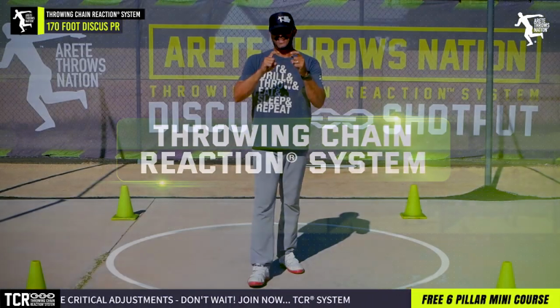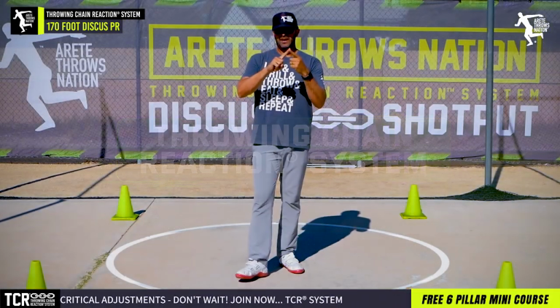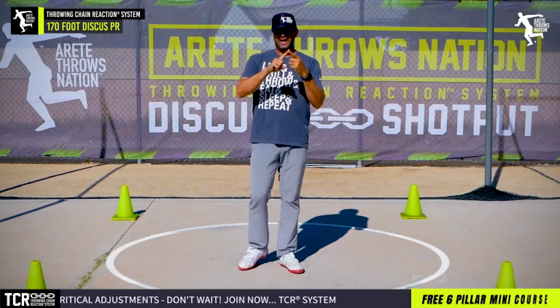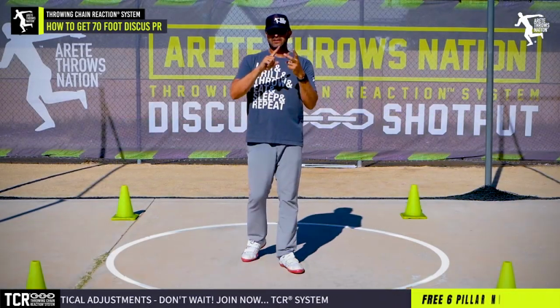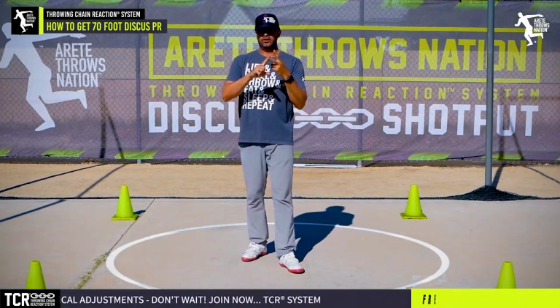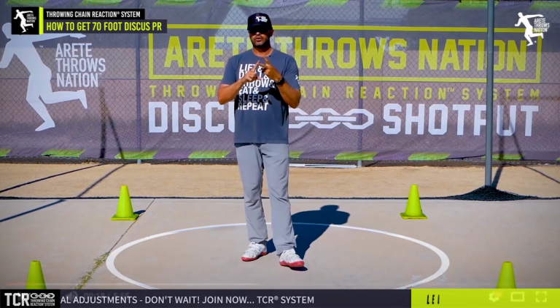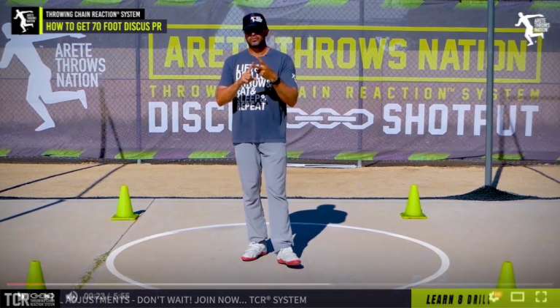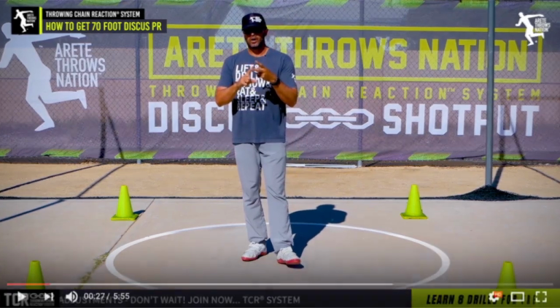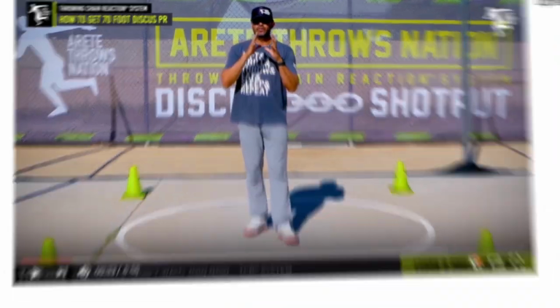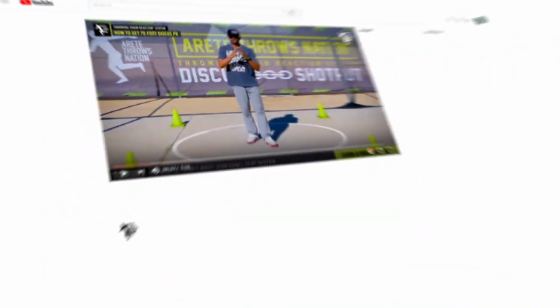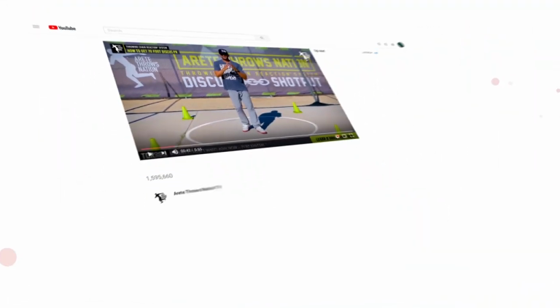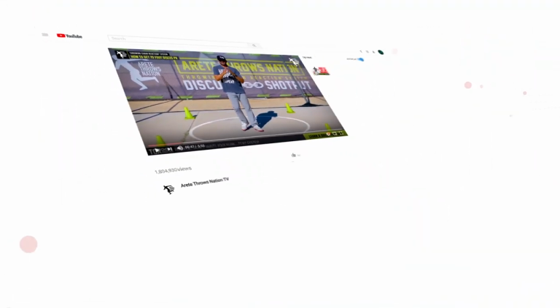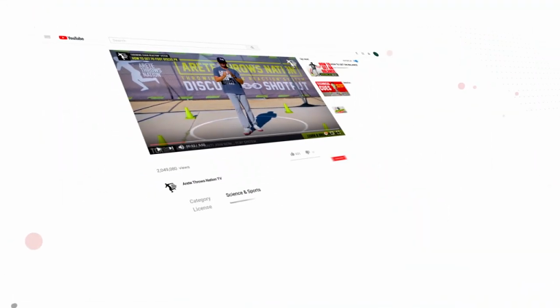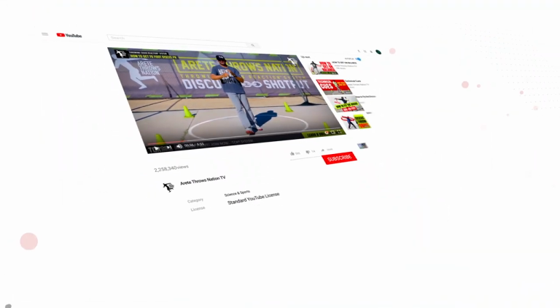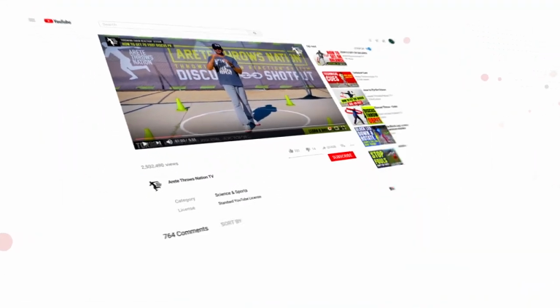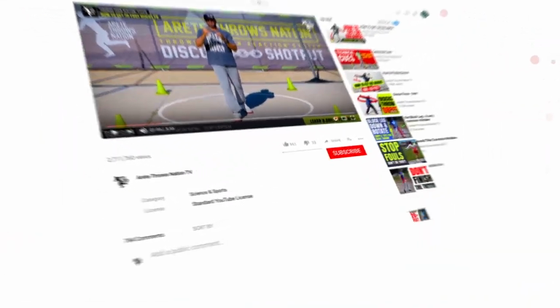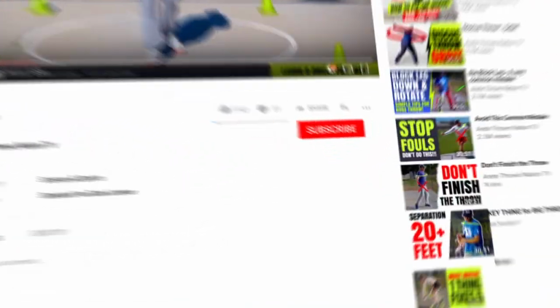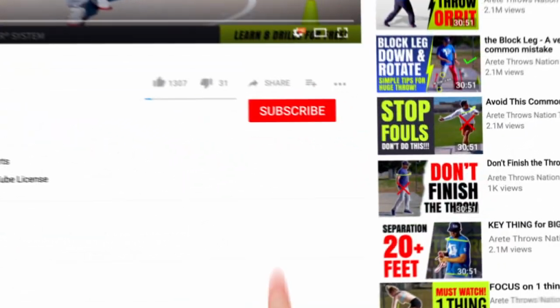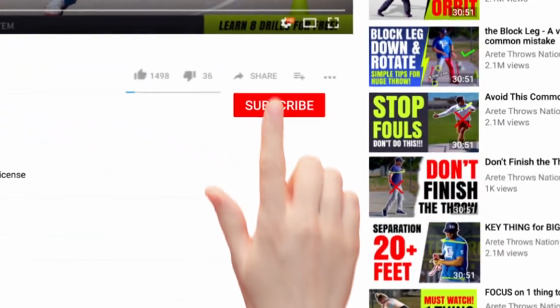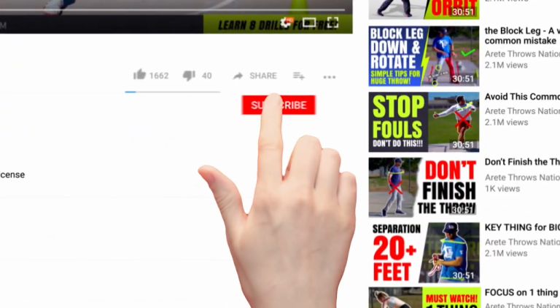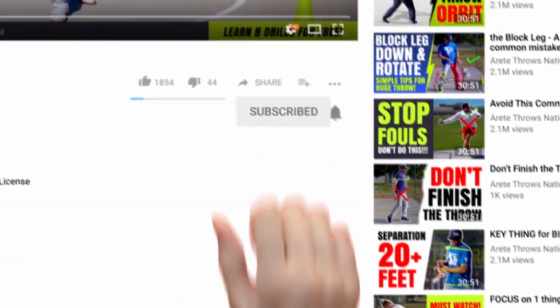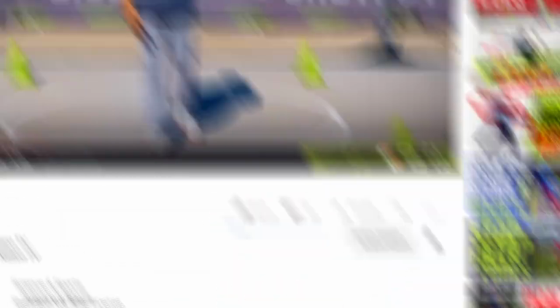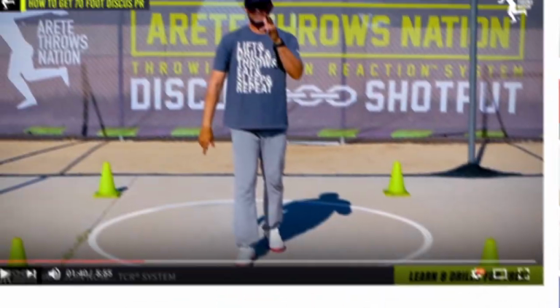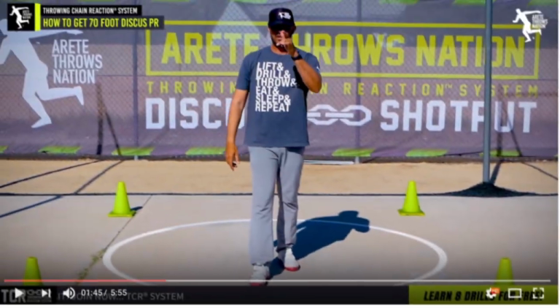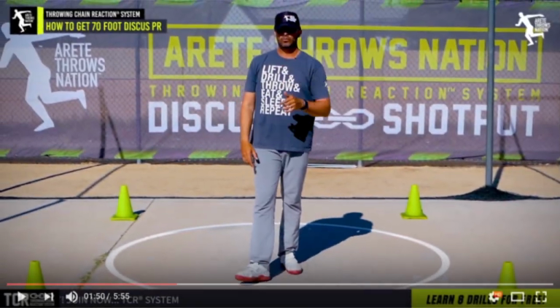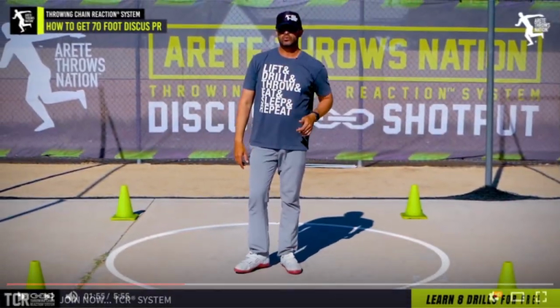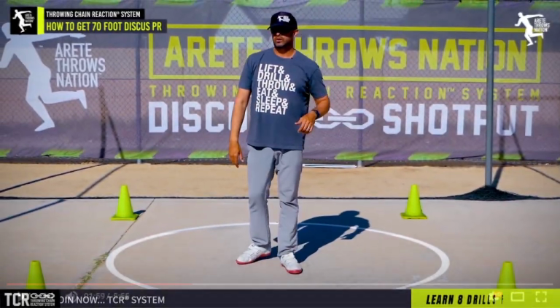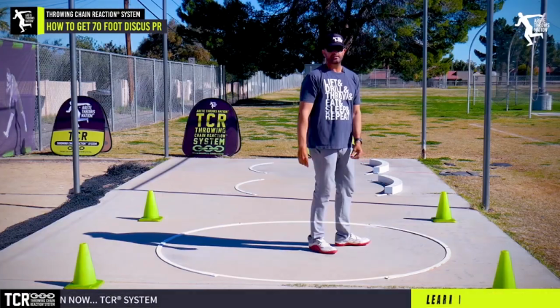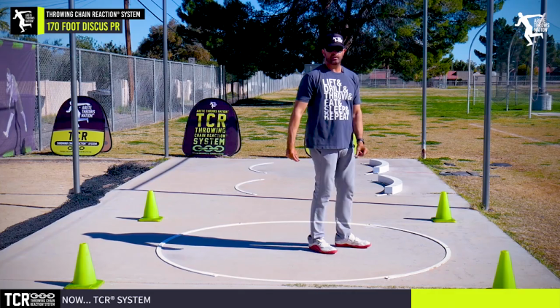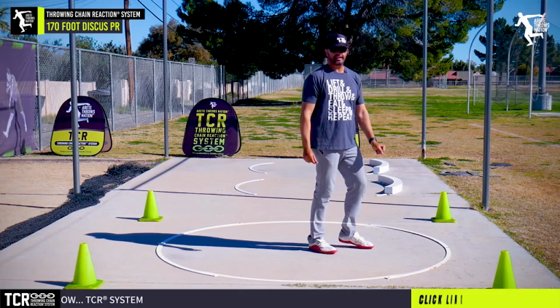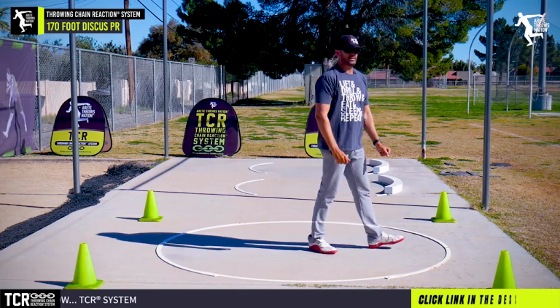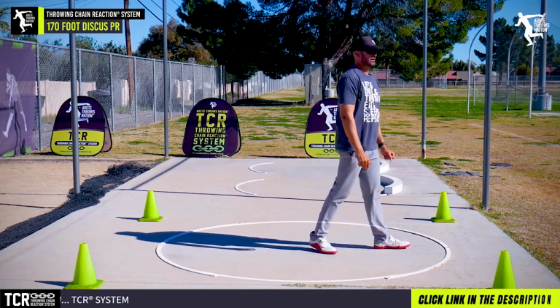Get on balance, learn the throw — those are going to be the keys to big throws. Thanks so much for watching, and we will see you on the next video.